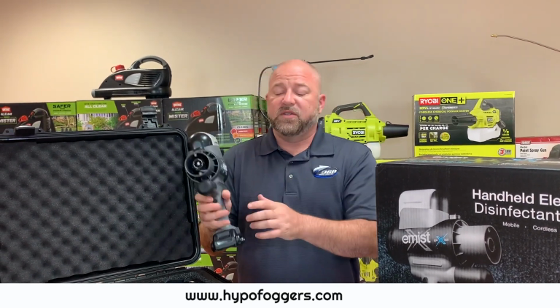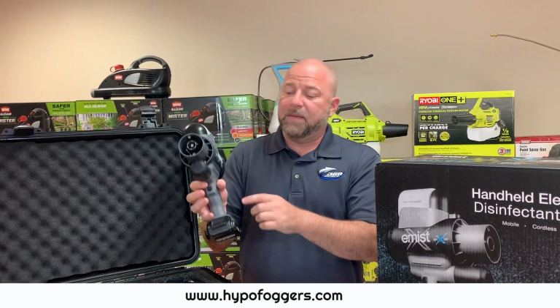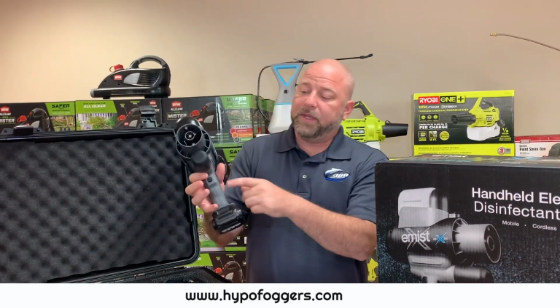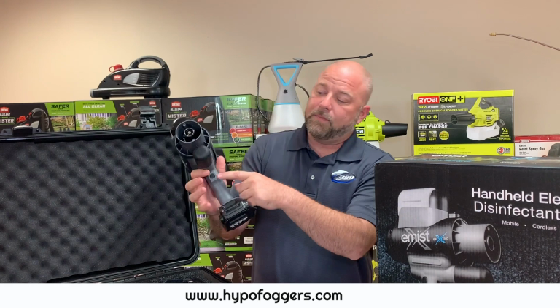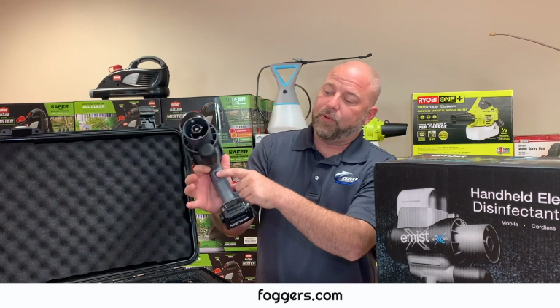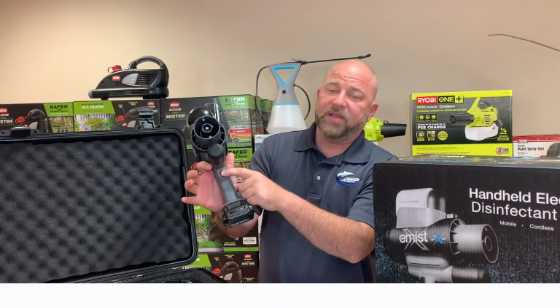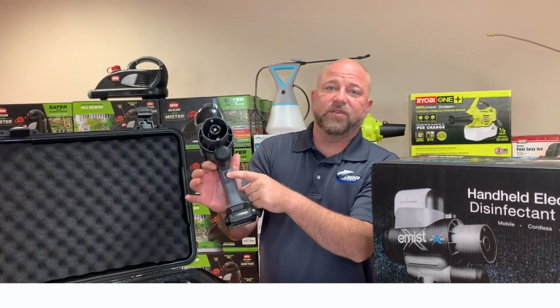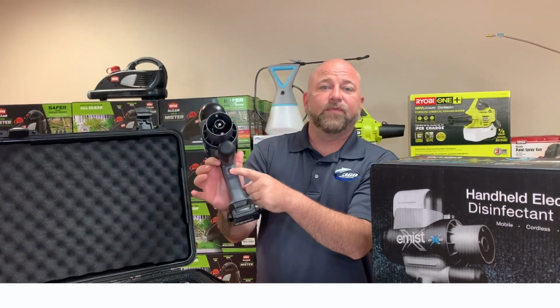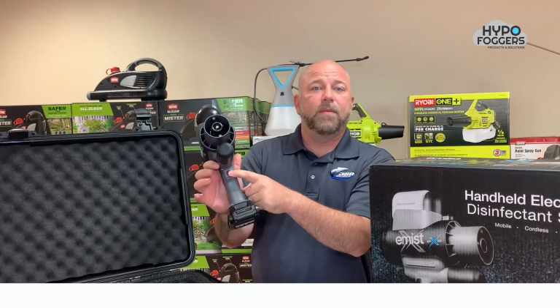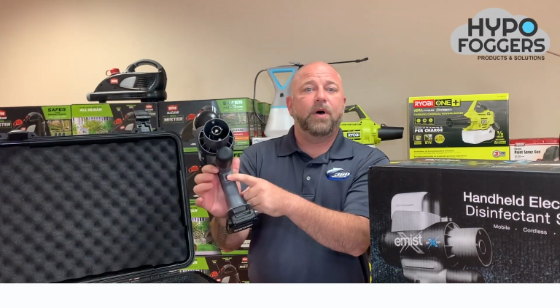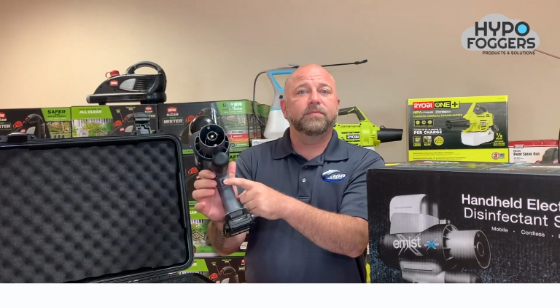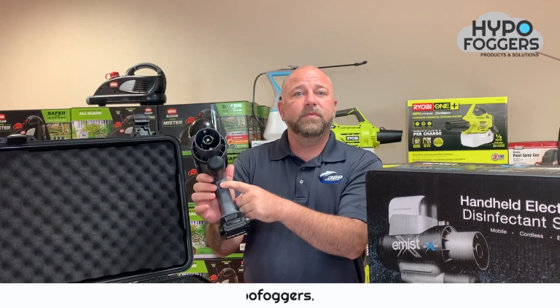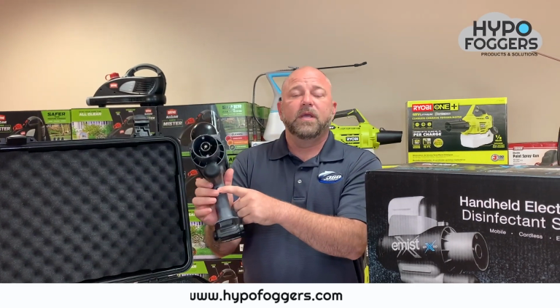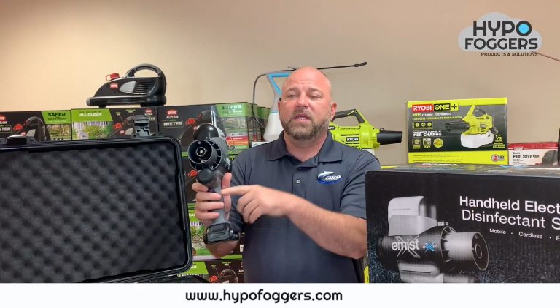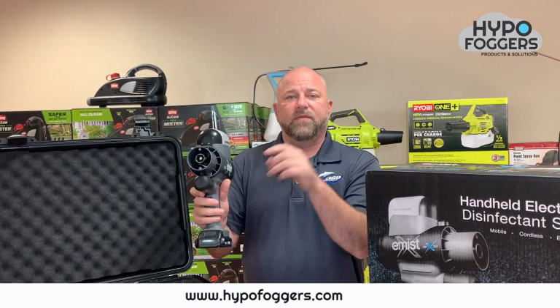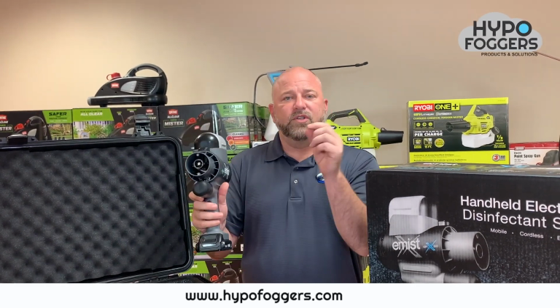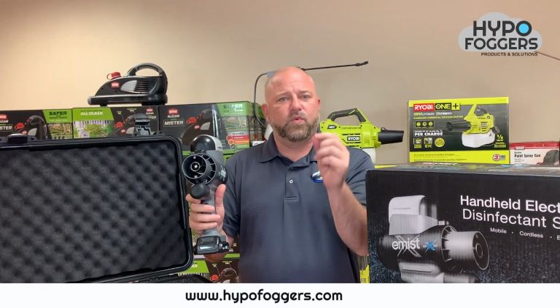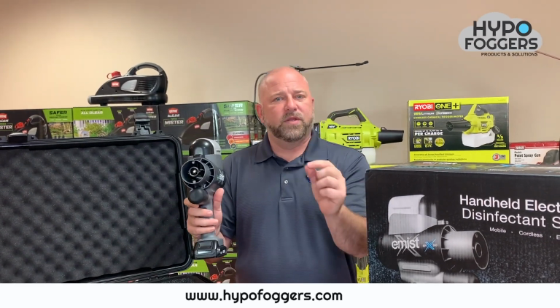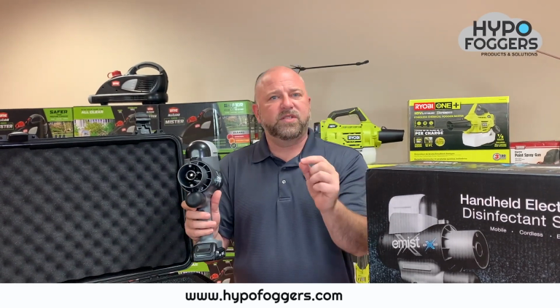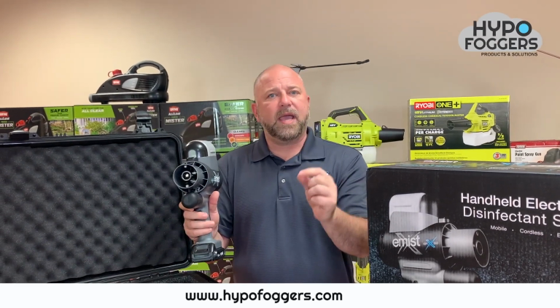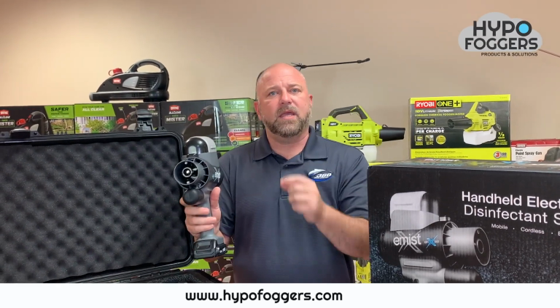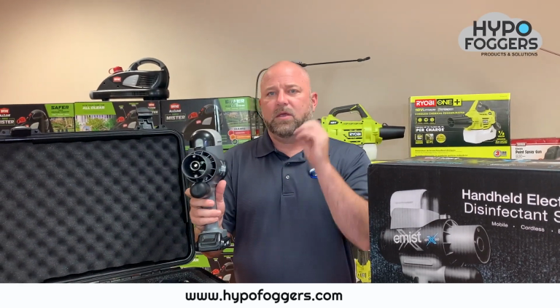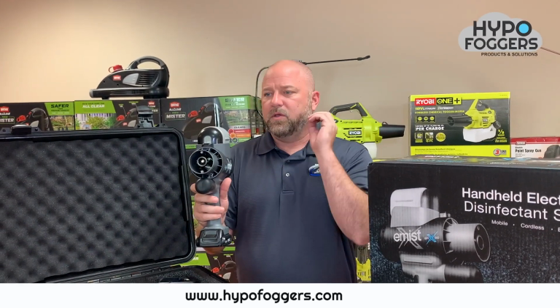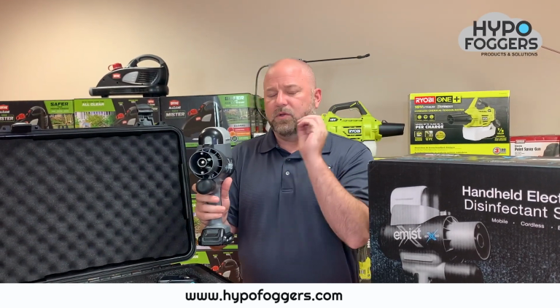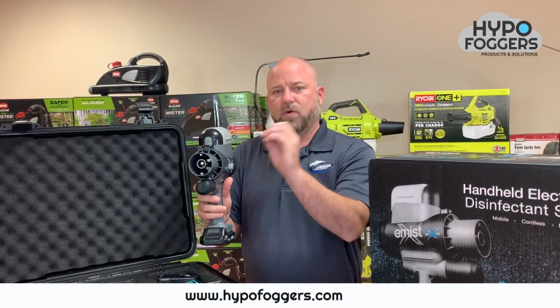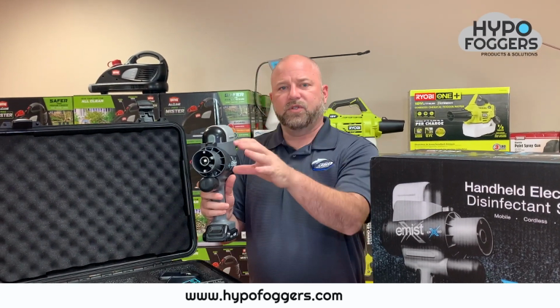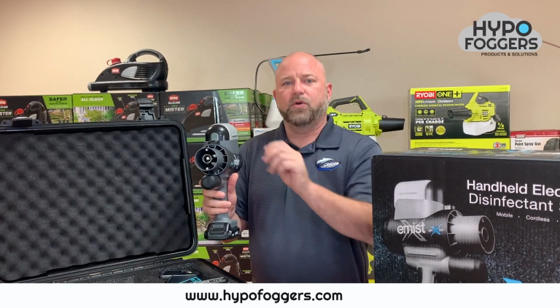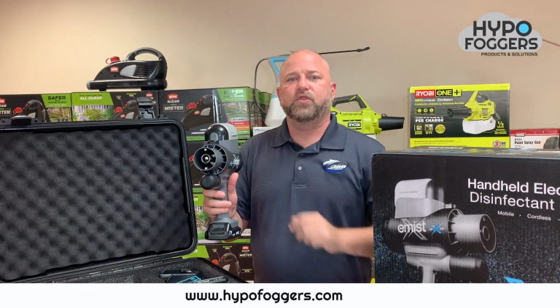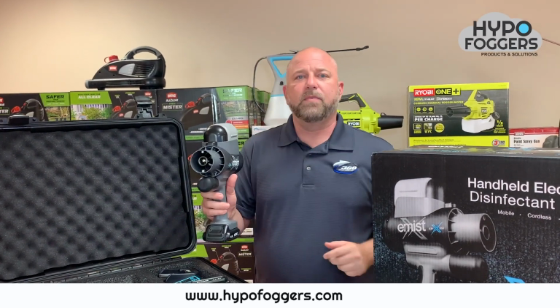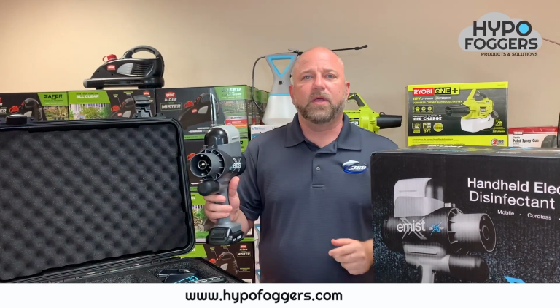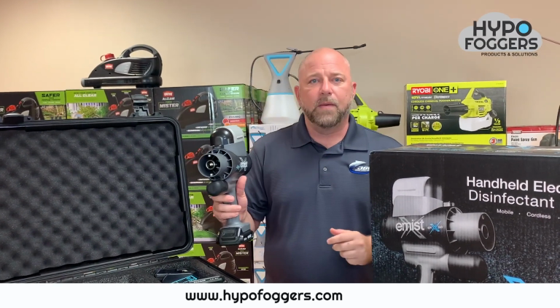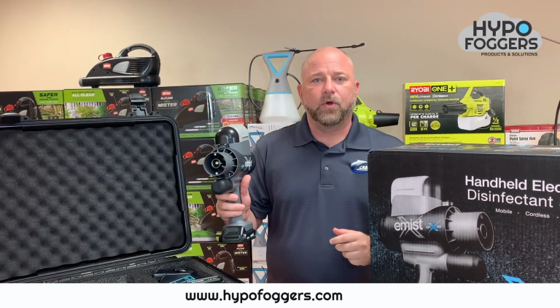Simply press the front button, give it just one second, and you're going to start distributing chemical.